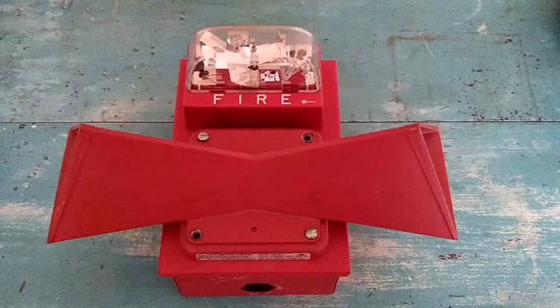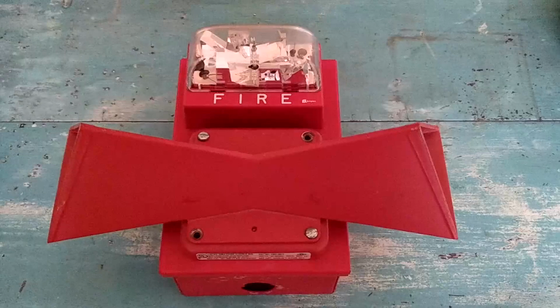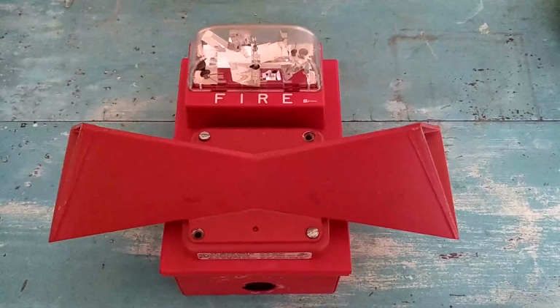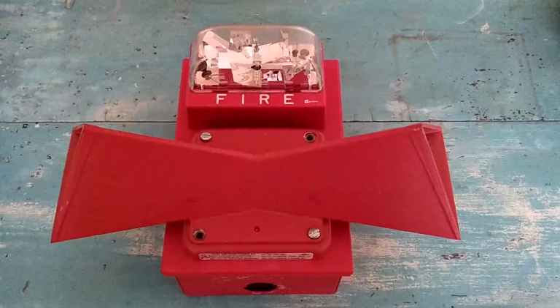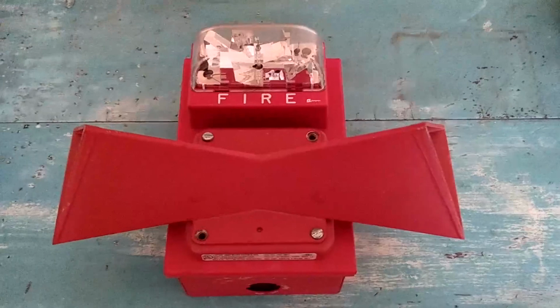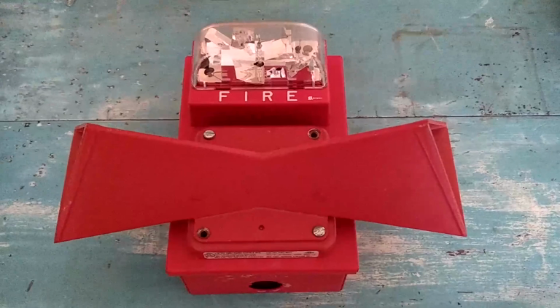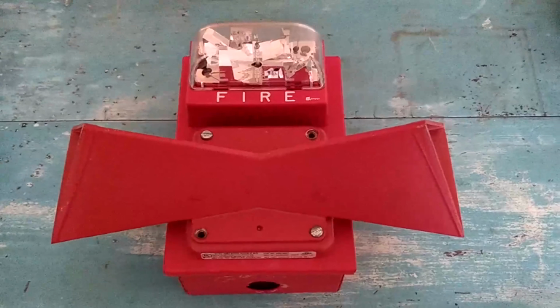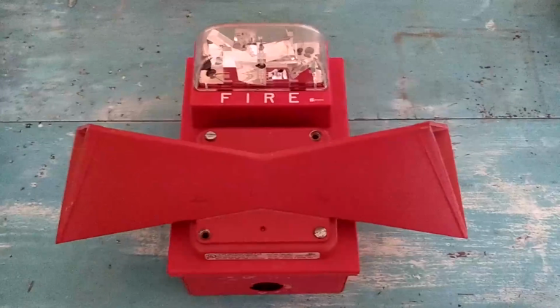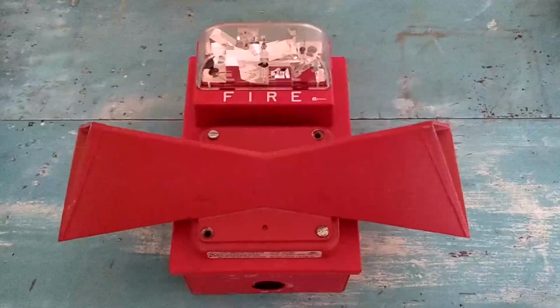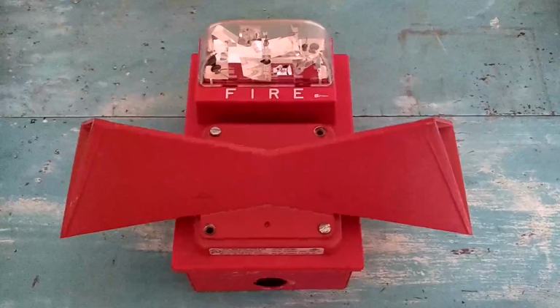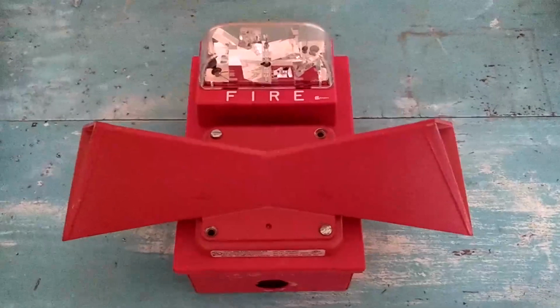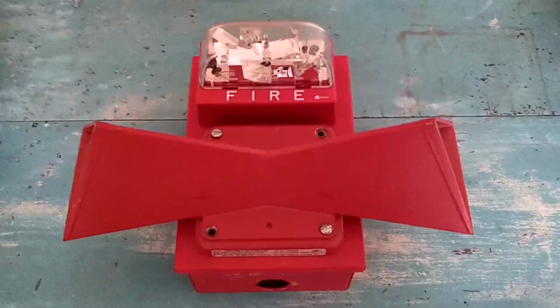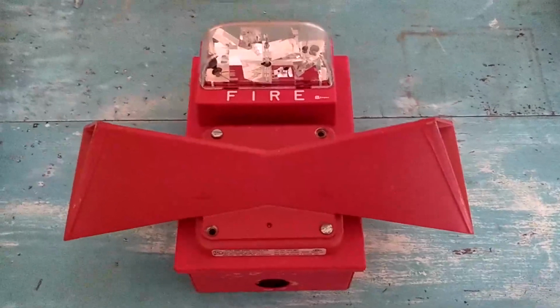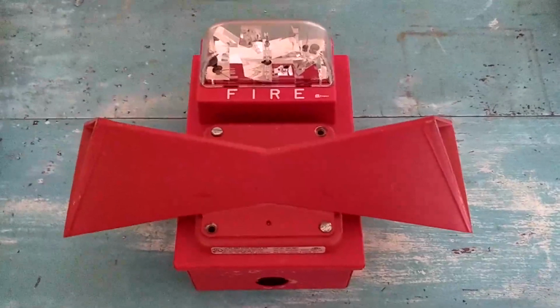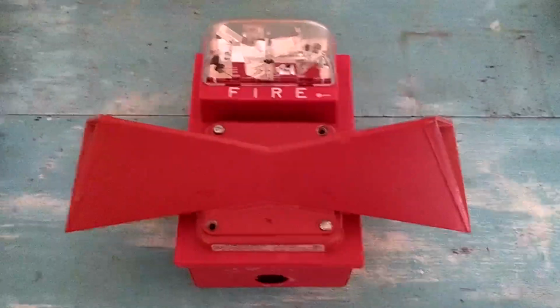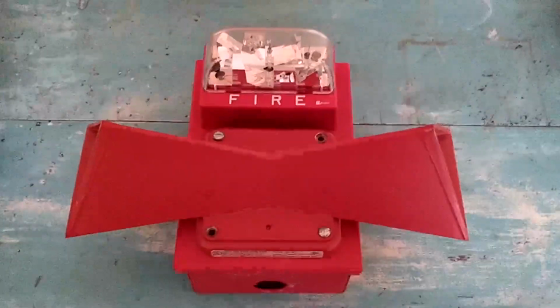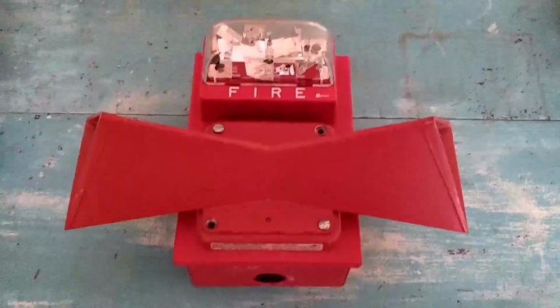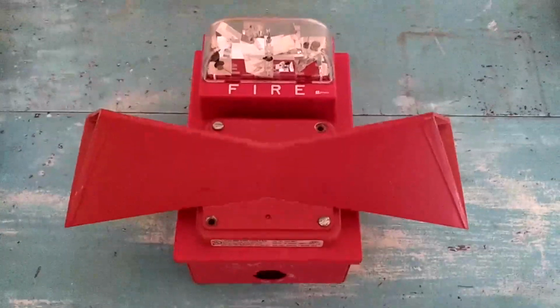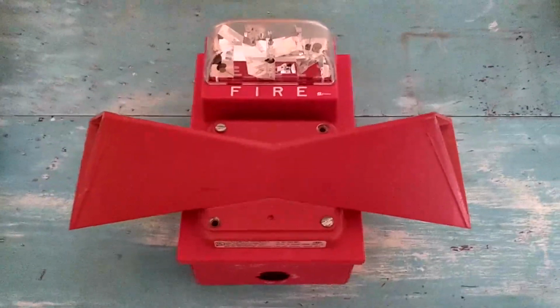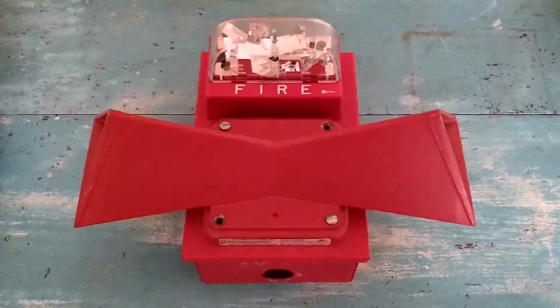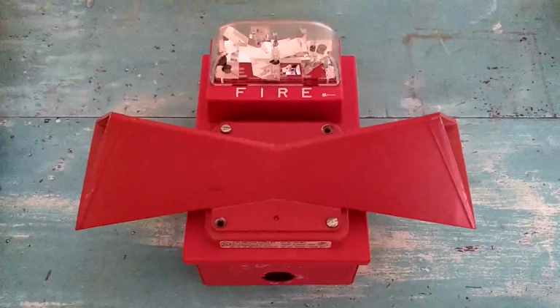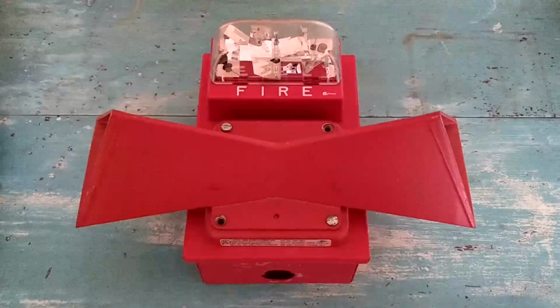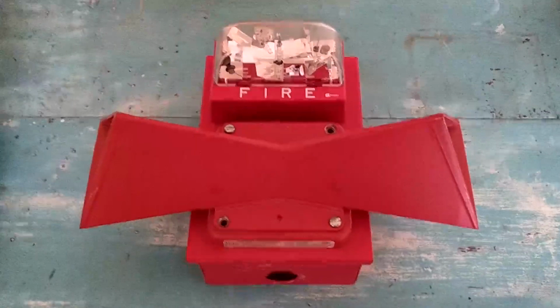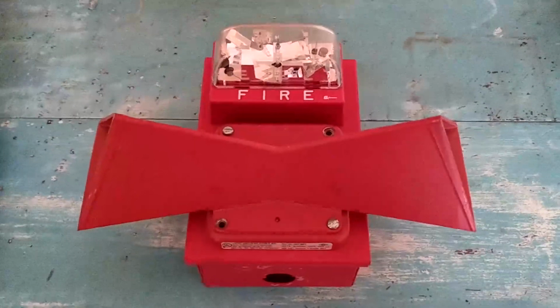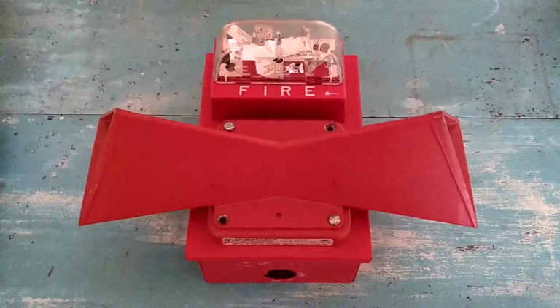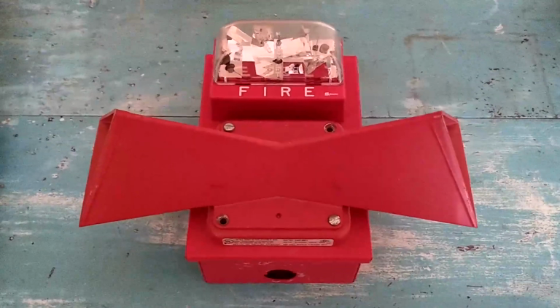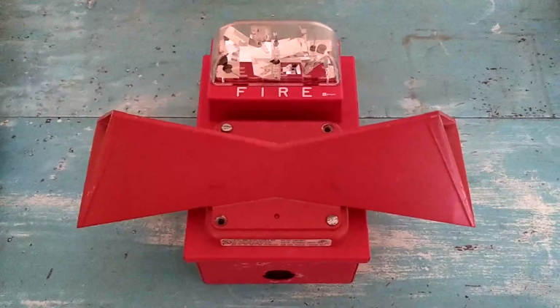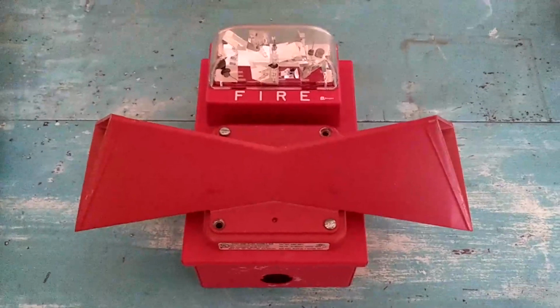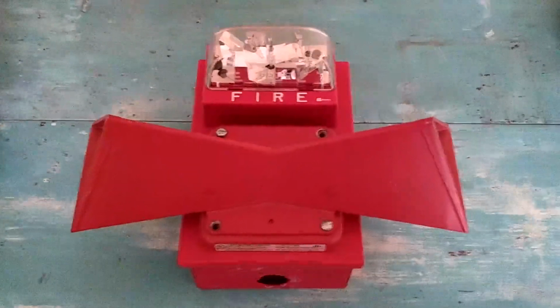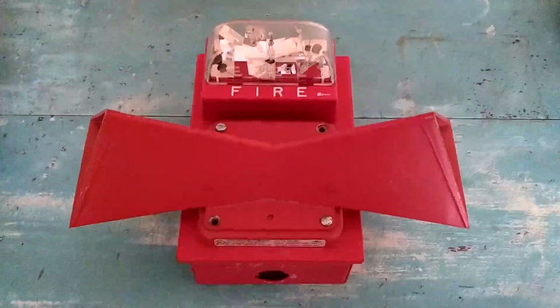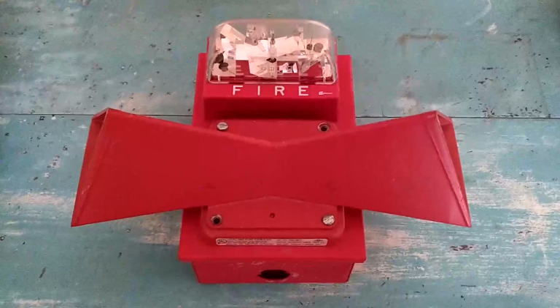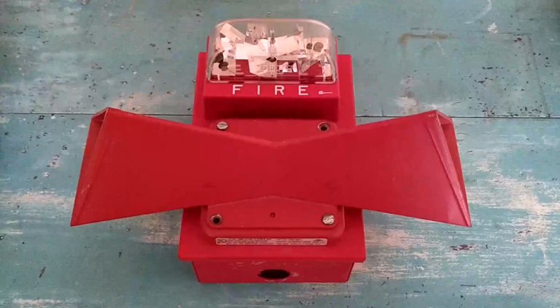Happy Fire Alarm Friday, everyone! Today we'll be celebrating by repairing this old fire alarm.